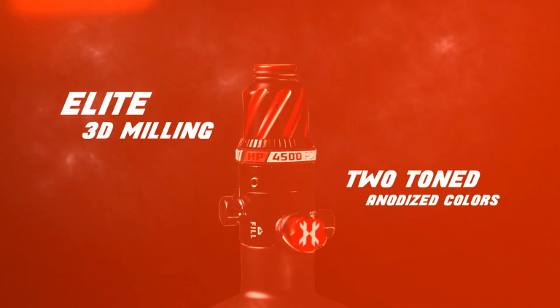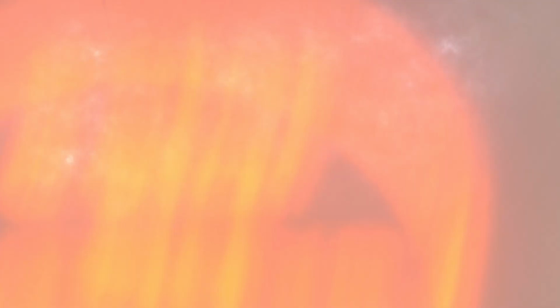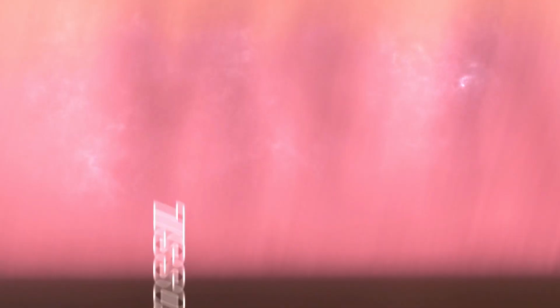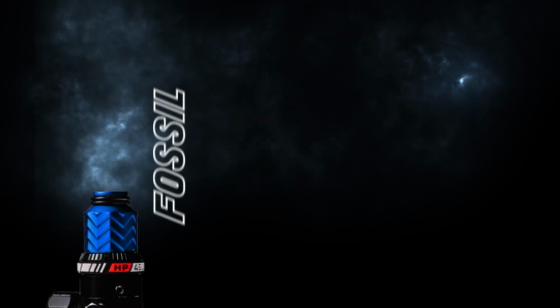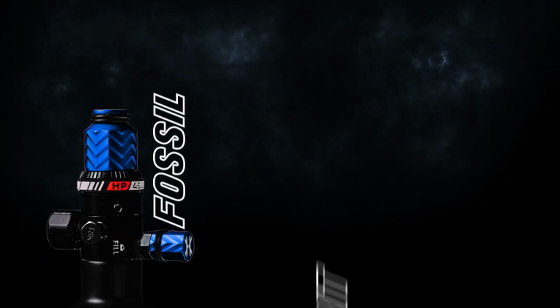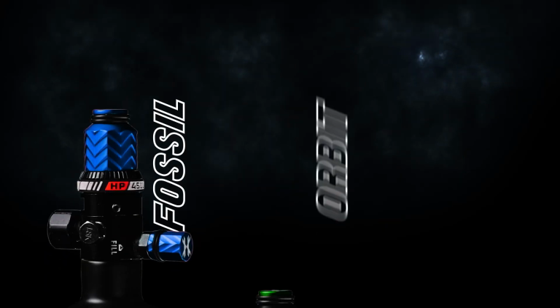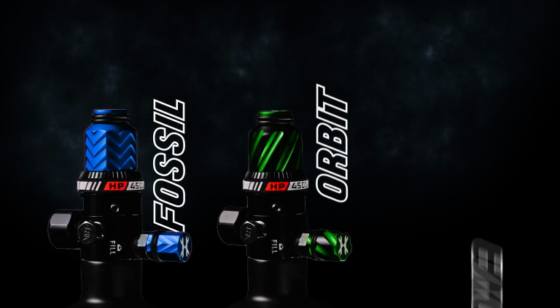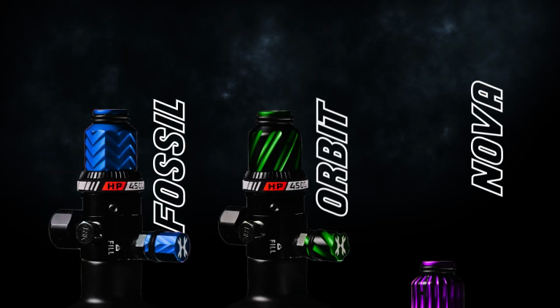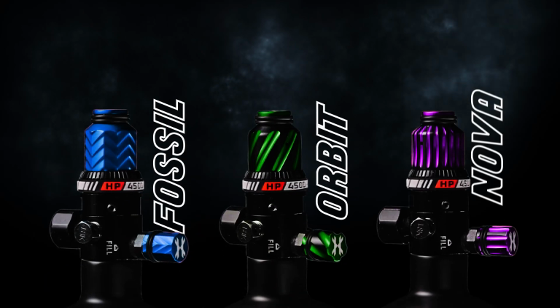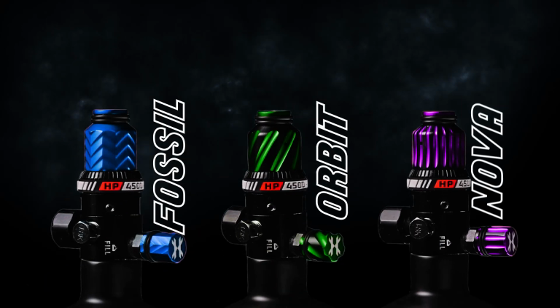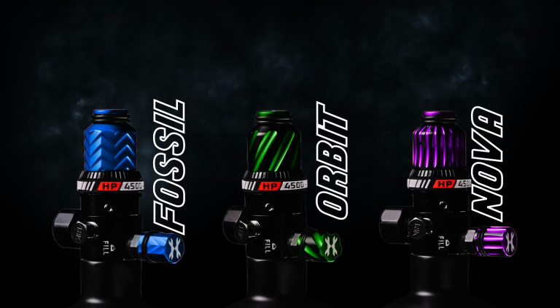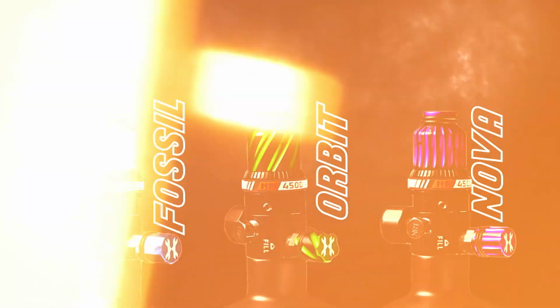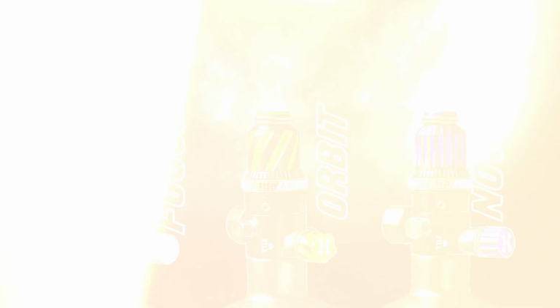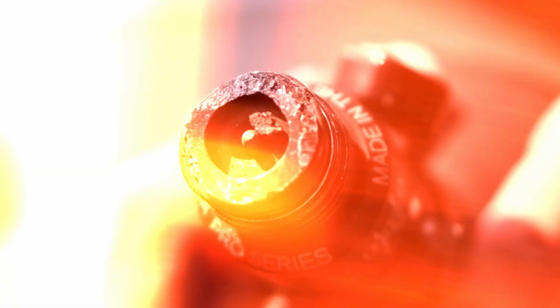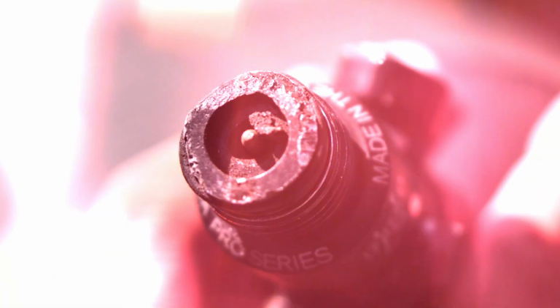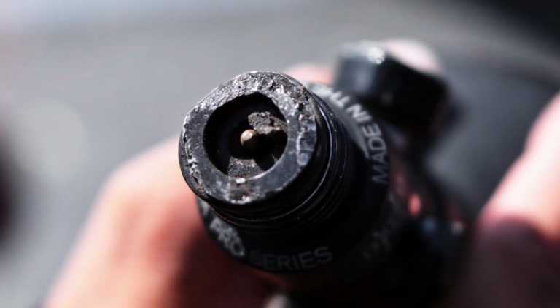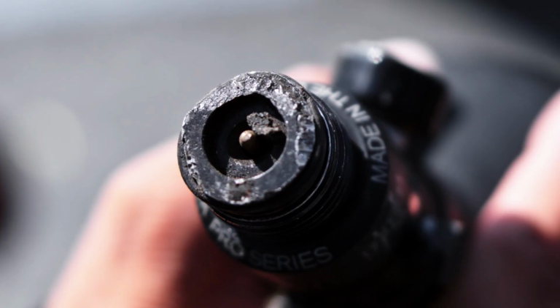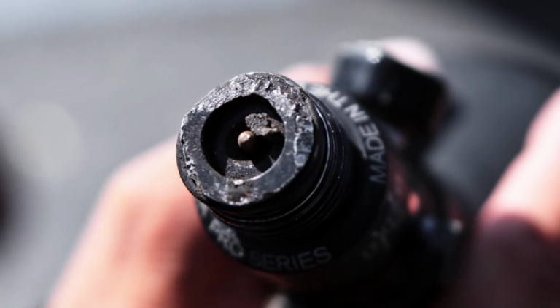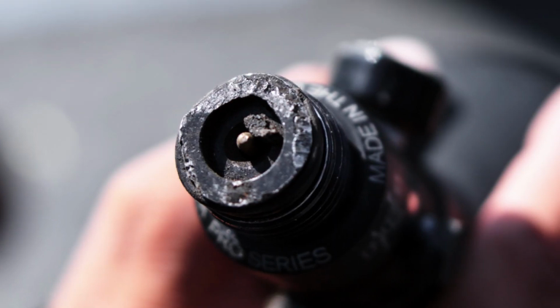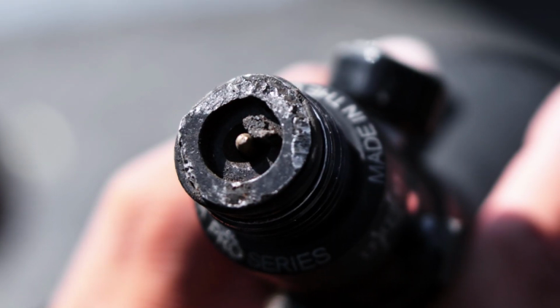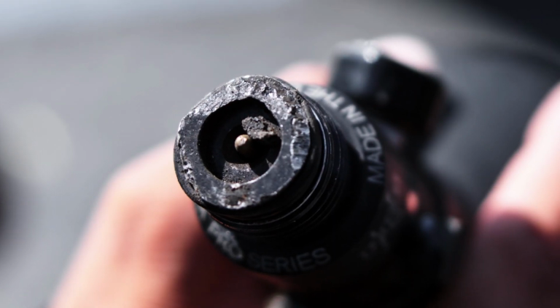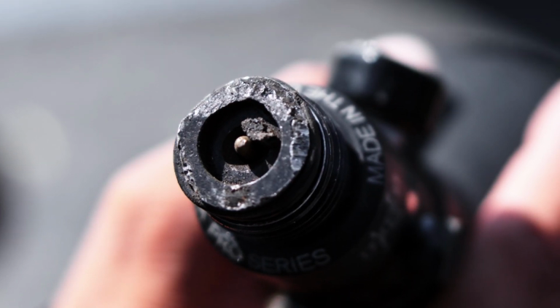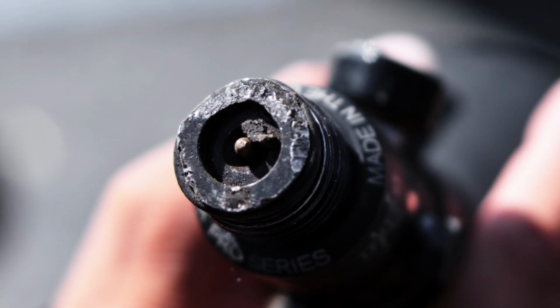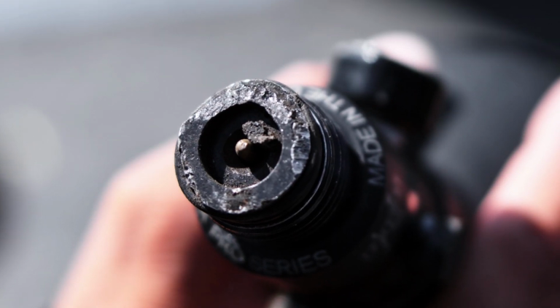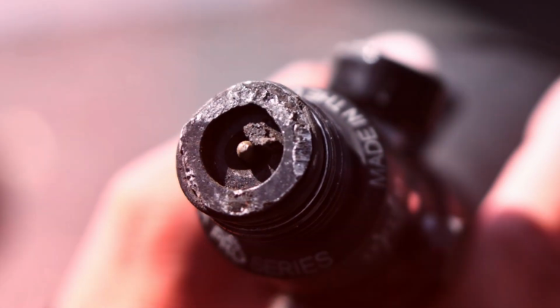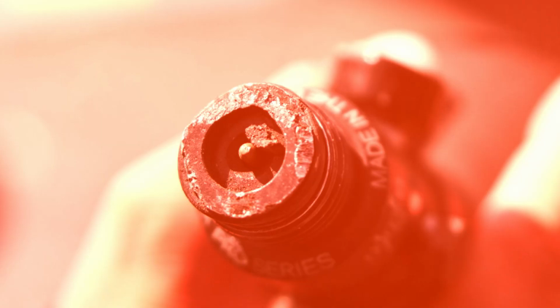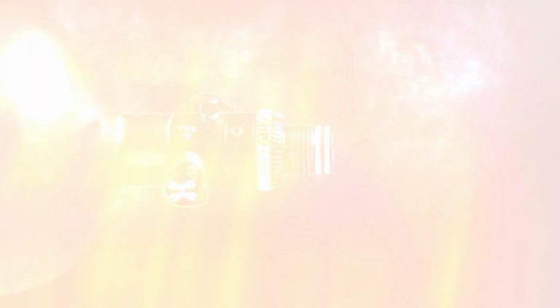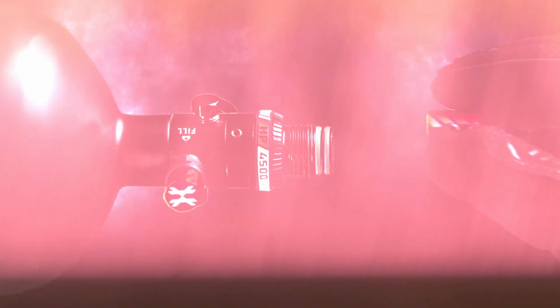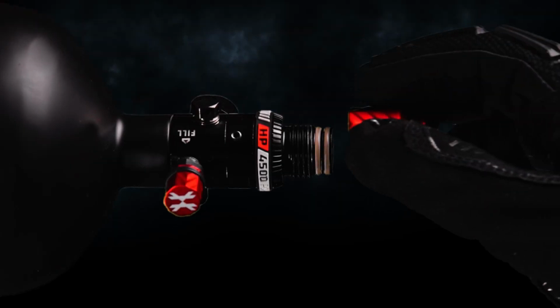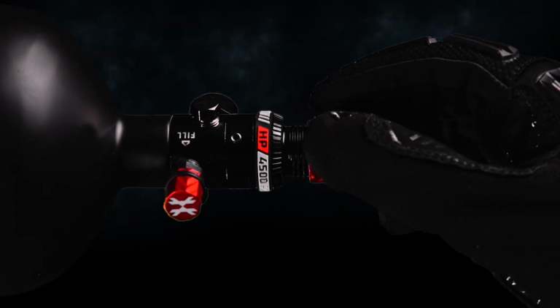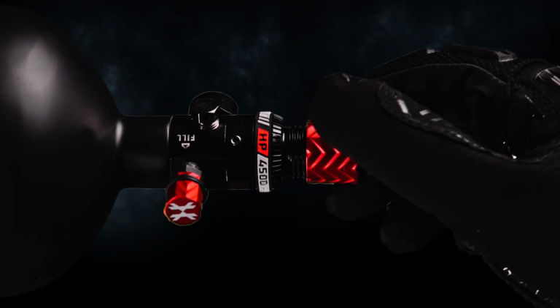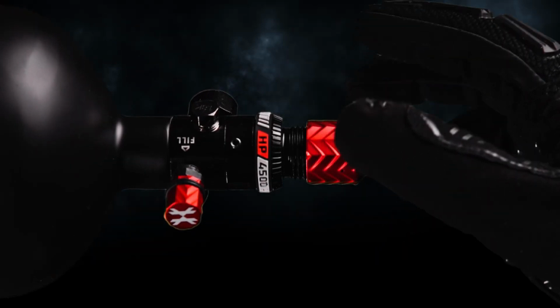Available in Fossil, Orbit, and Nova styles. Your air system deserves Elite protection. Get it now at hkarmy.com.